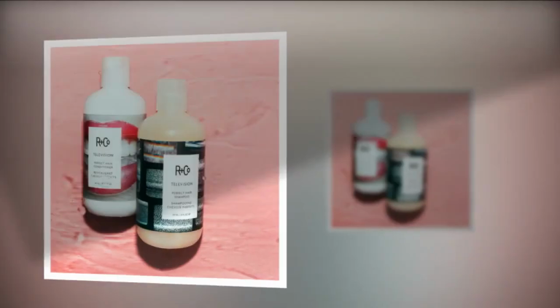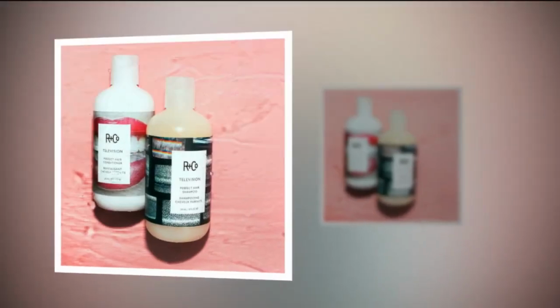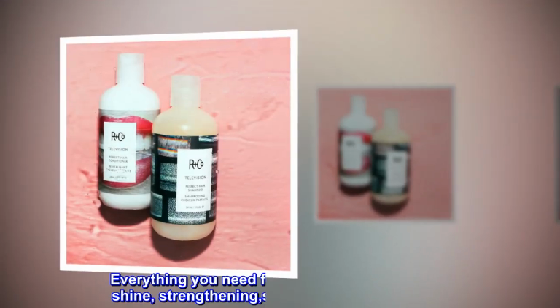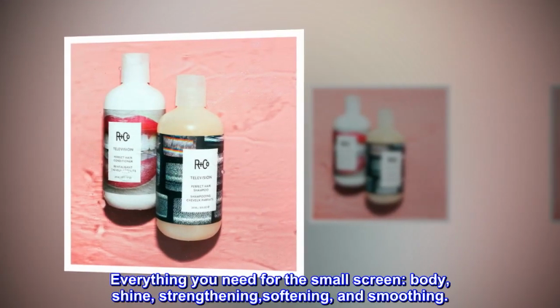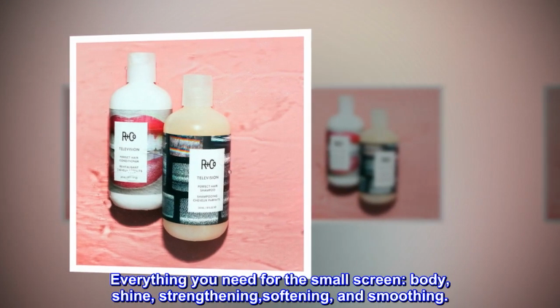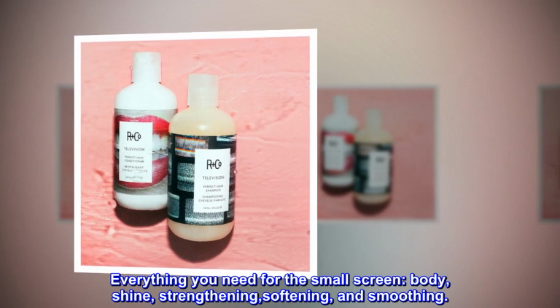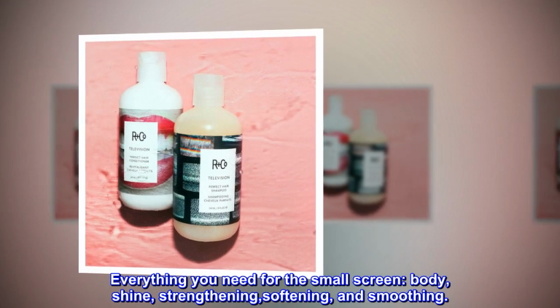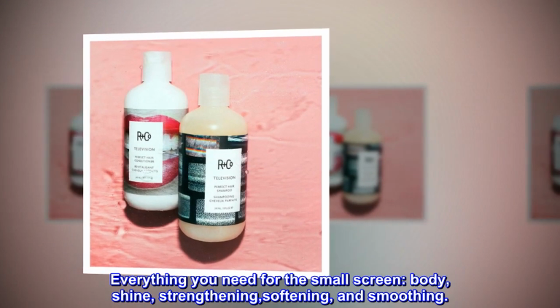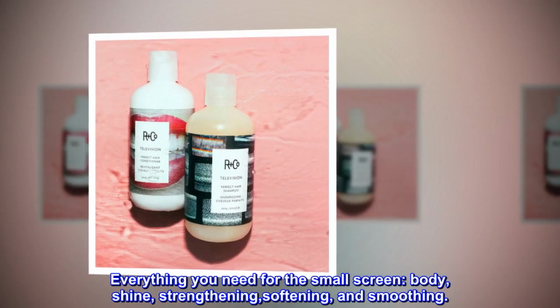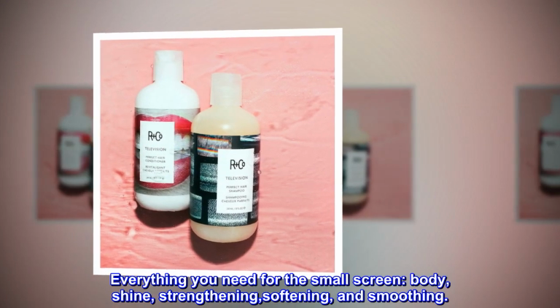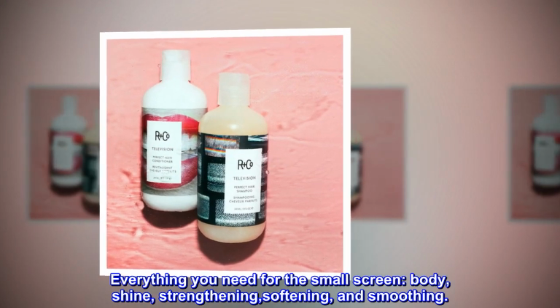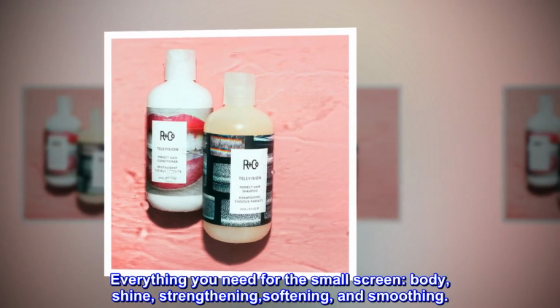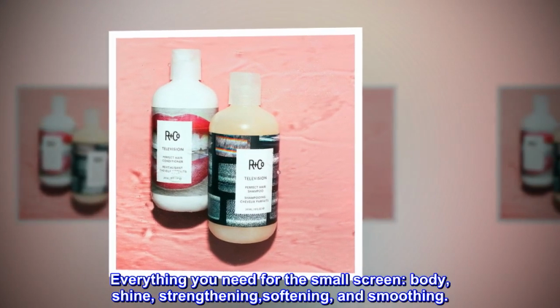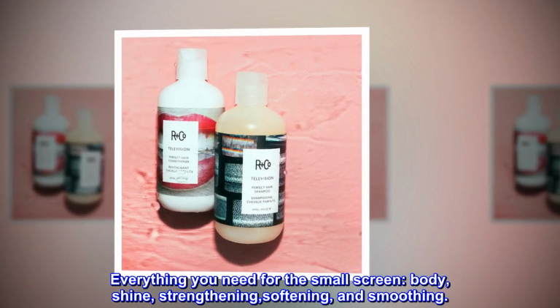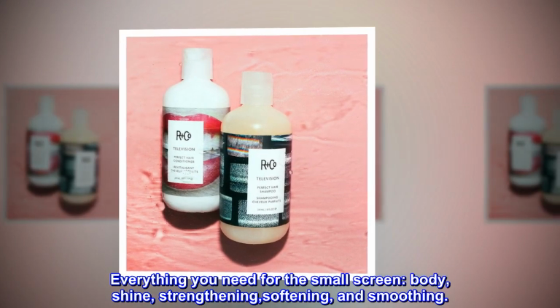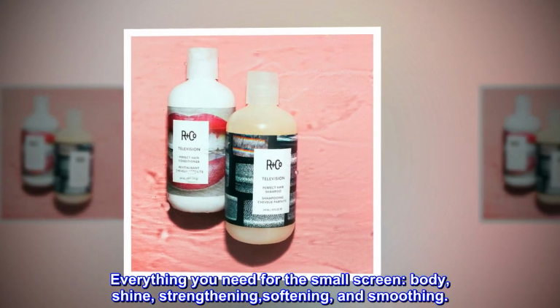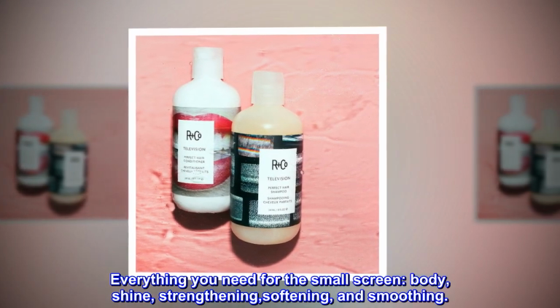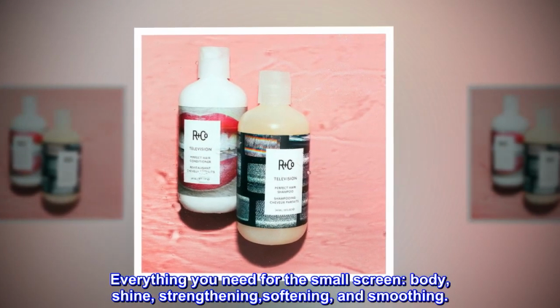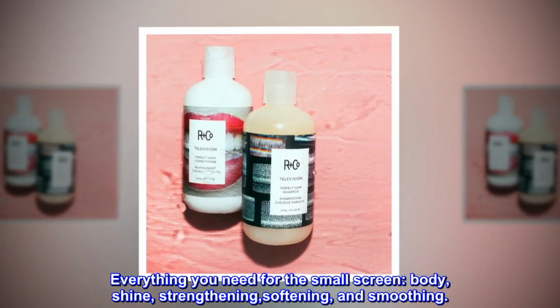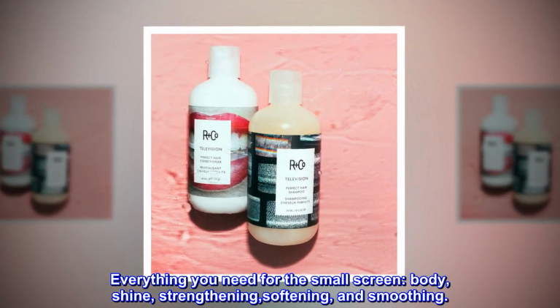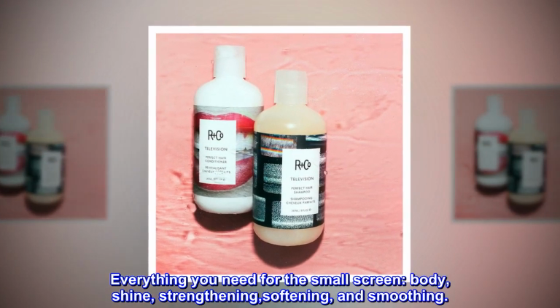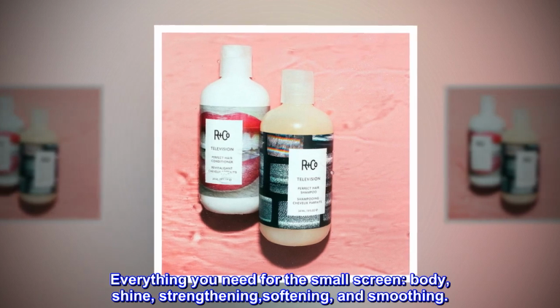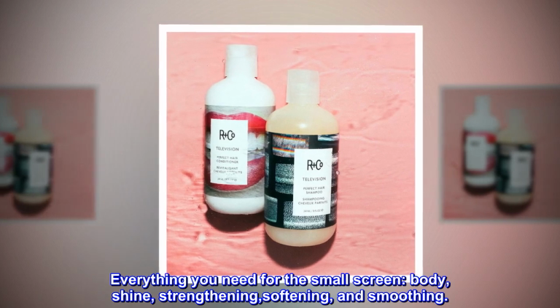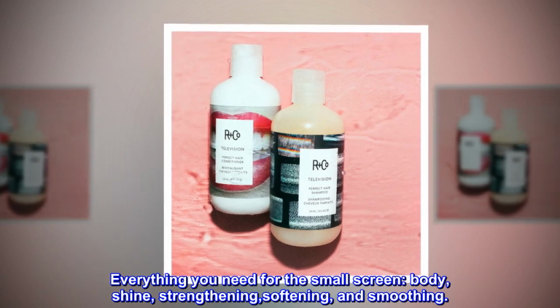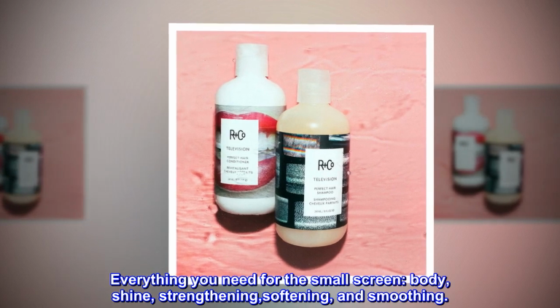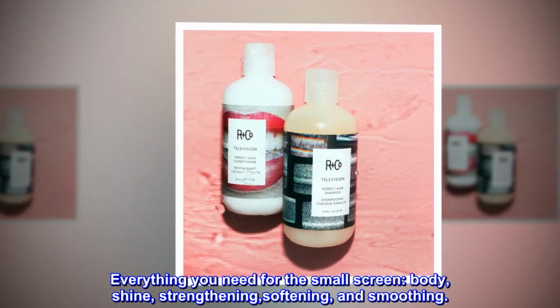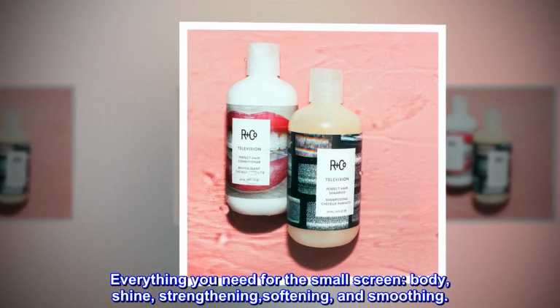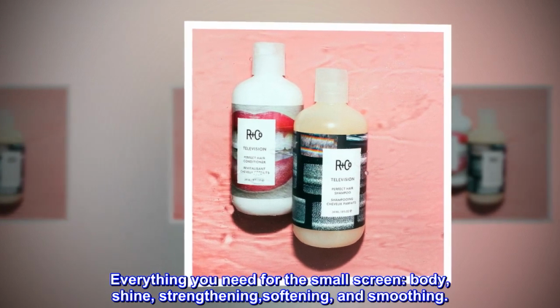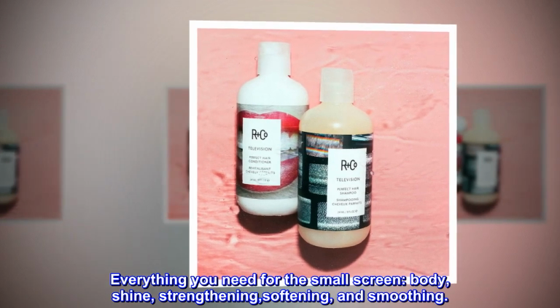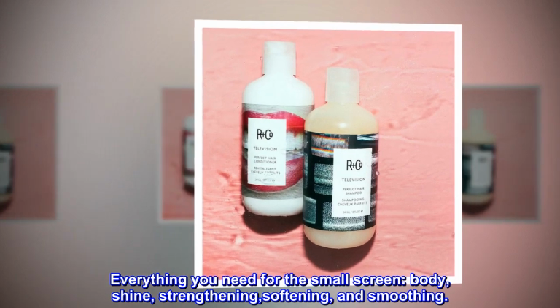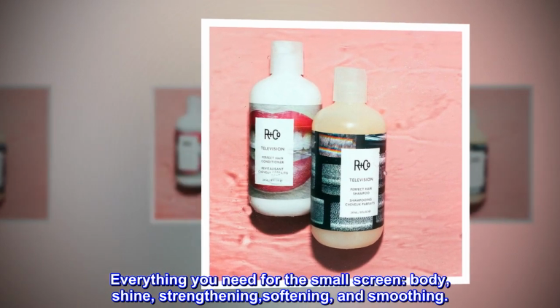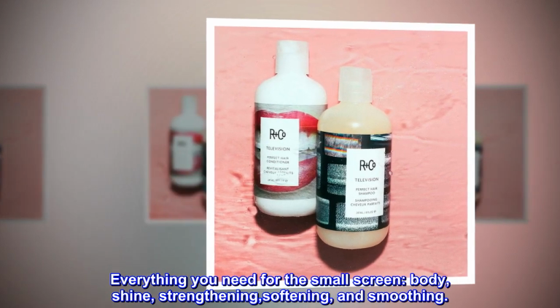Everything you need for the small screen: body, shine, strengthening, softening, and smoothing.